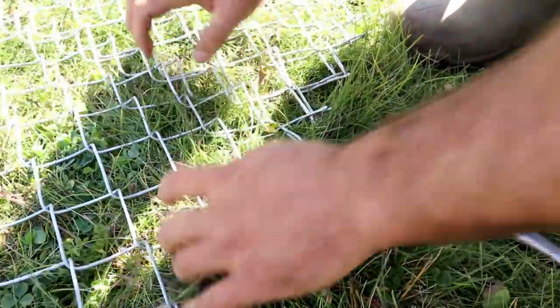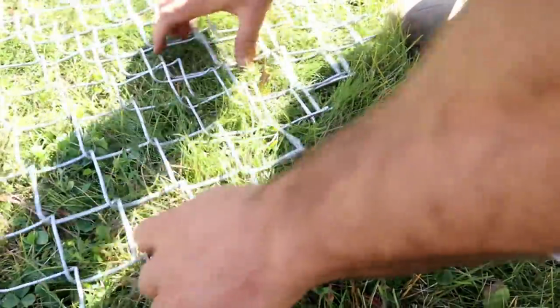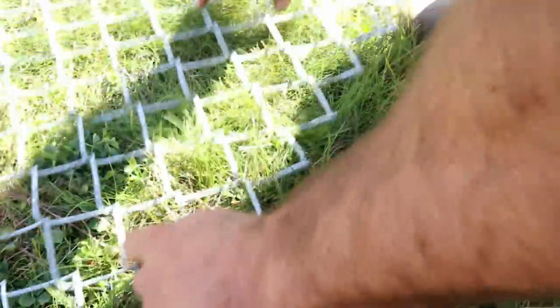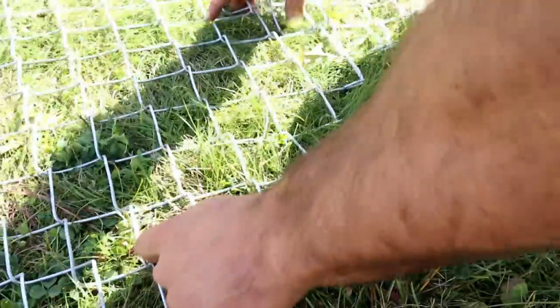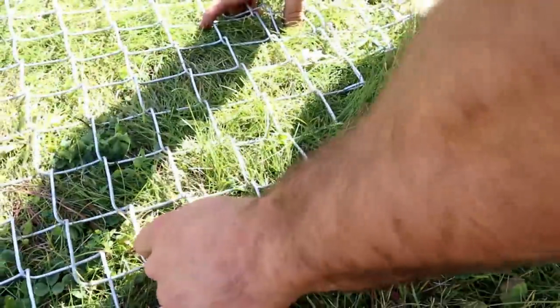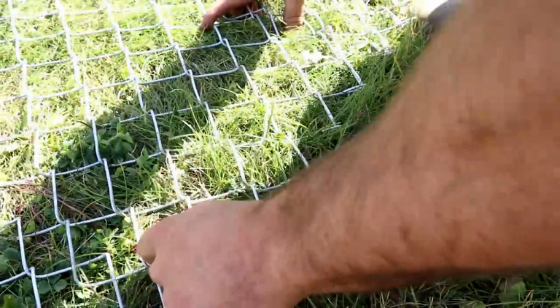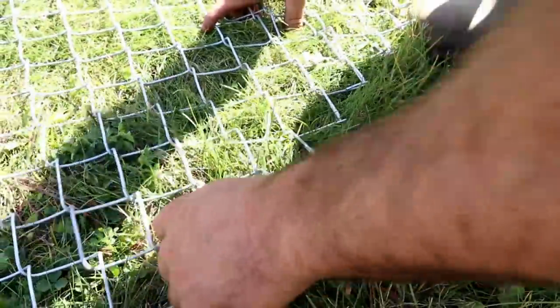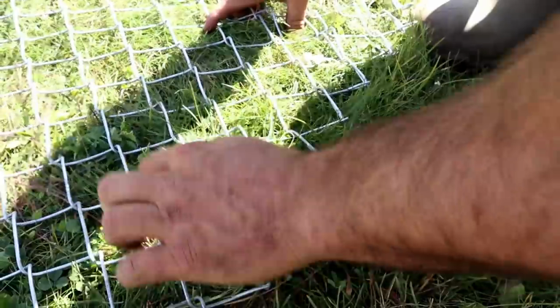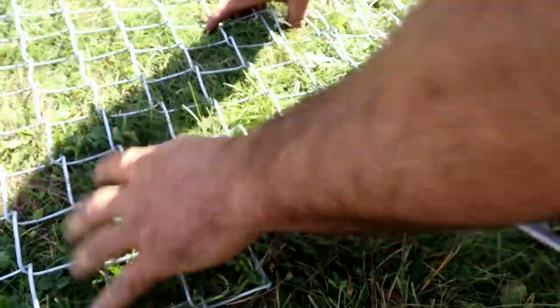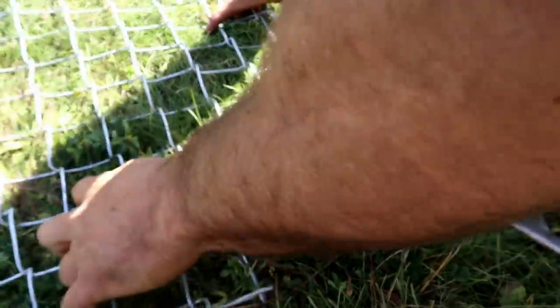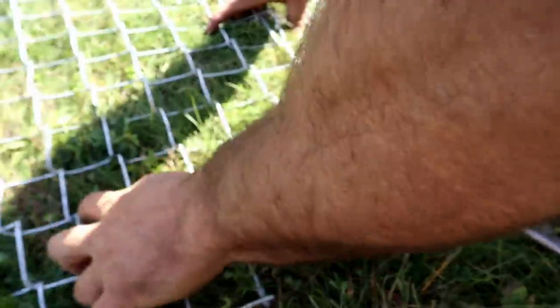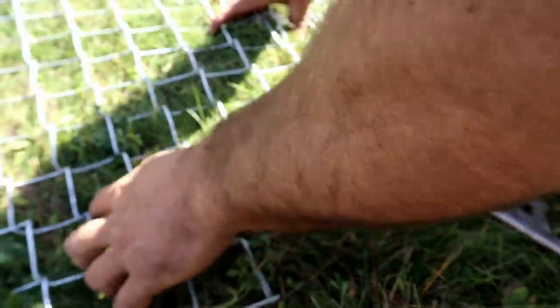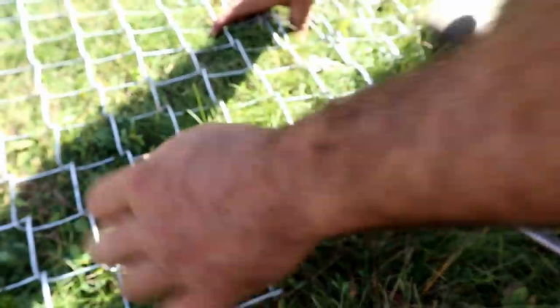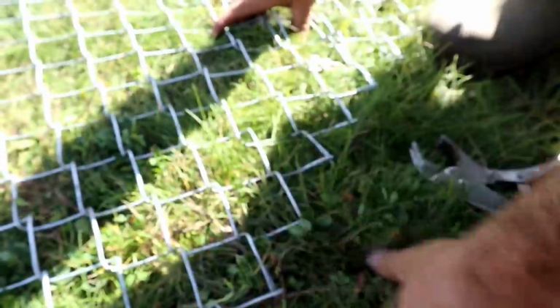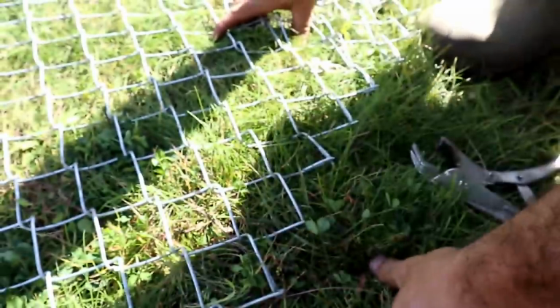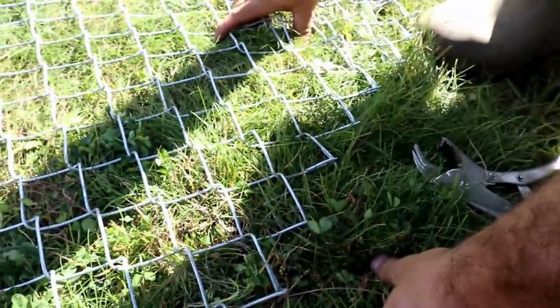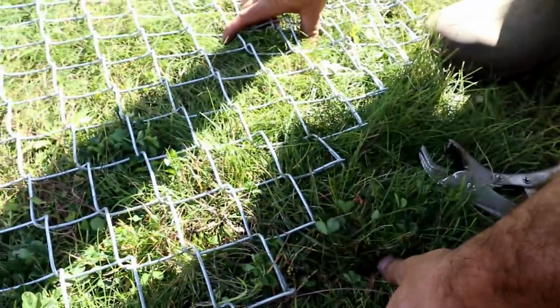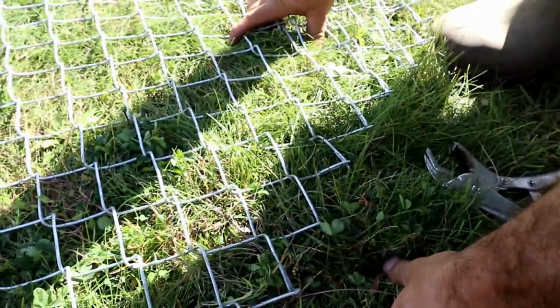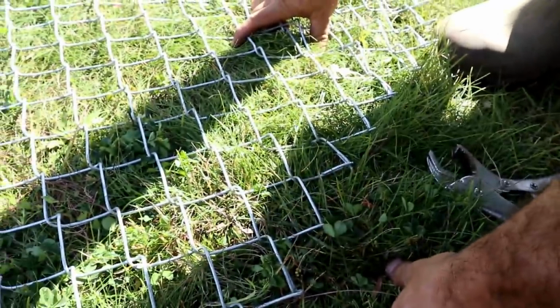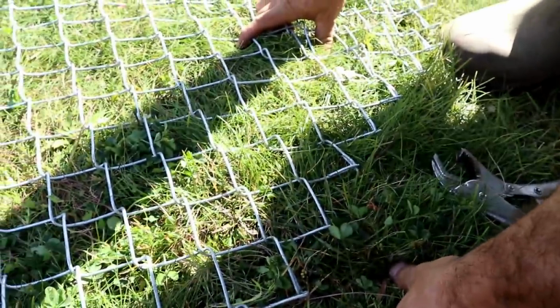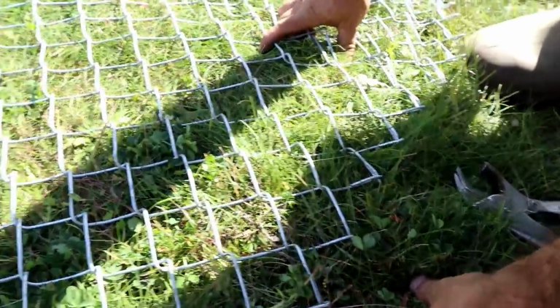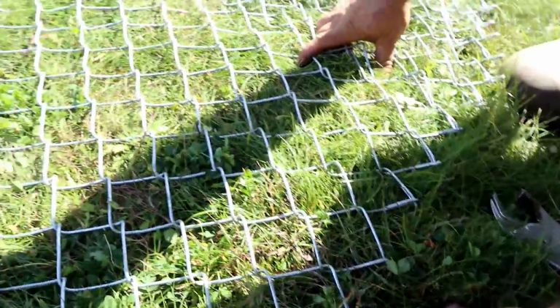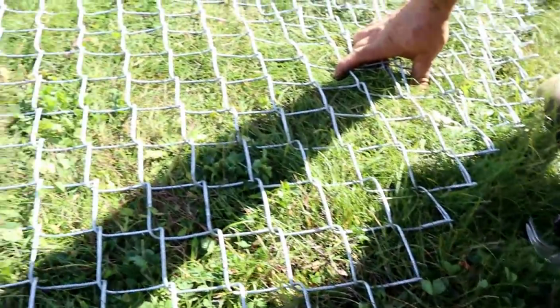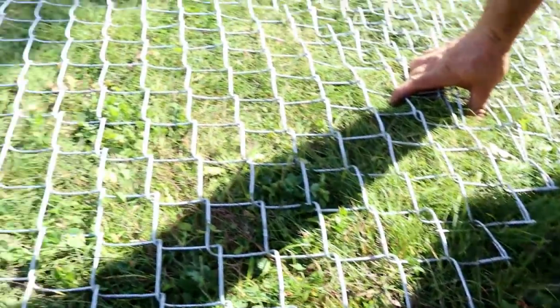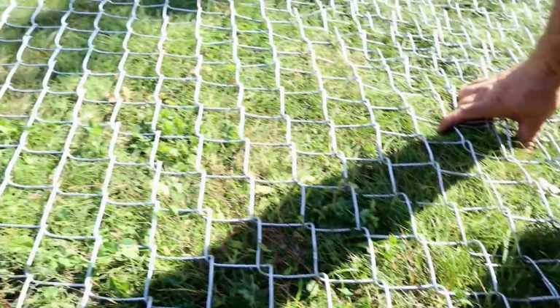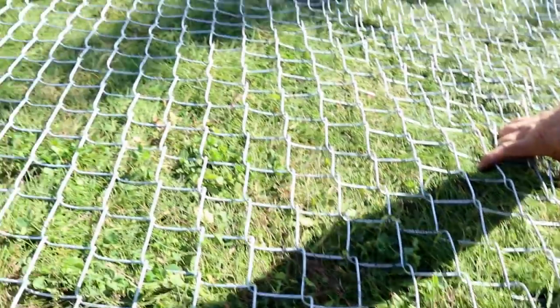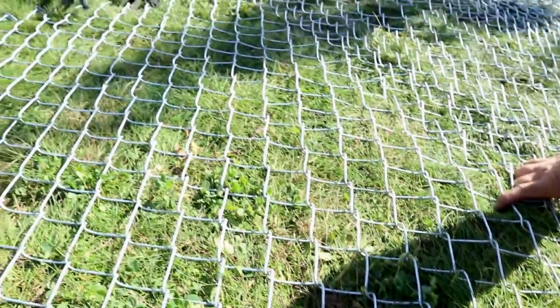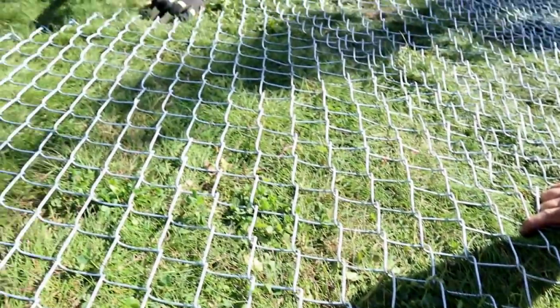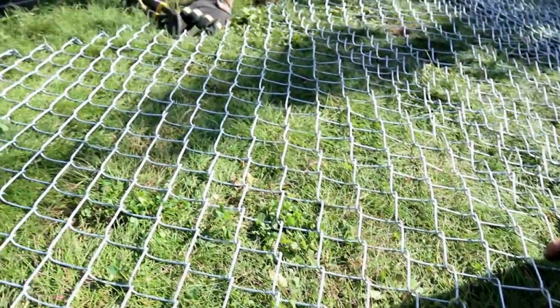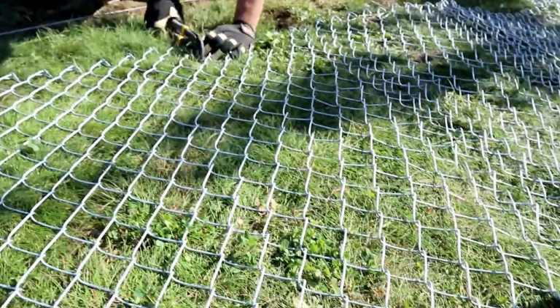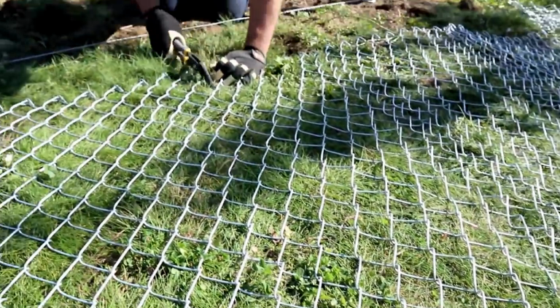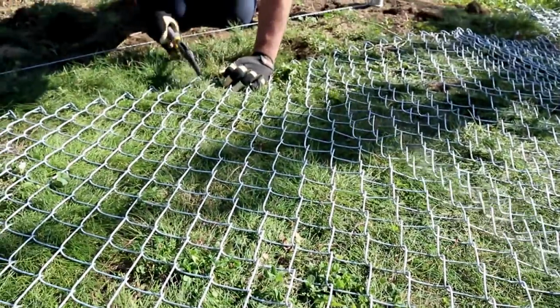Hand-woven chain link fence. That's artisanal.